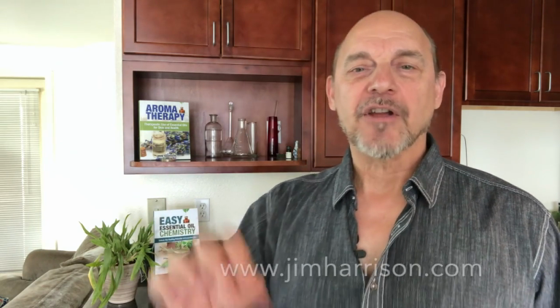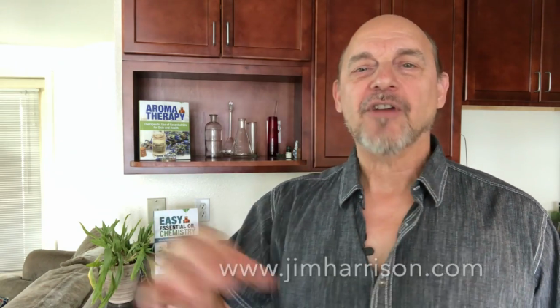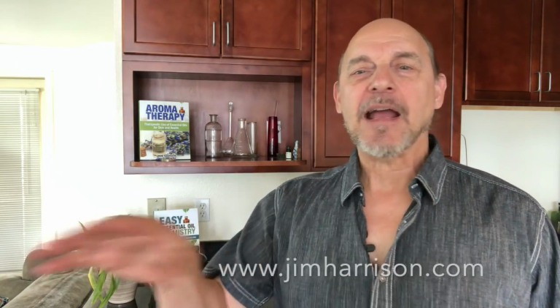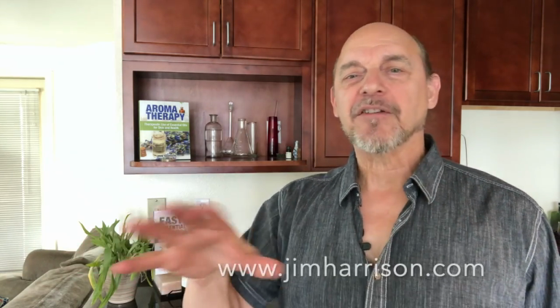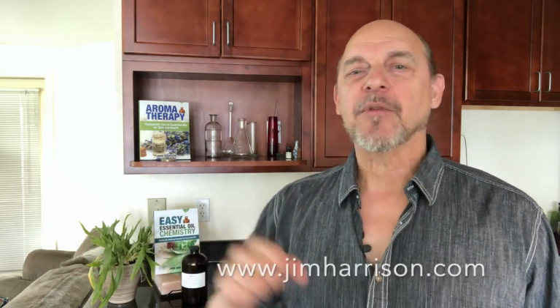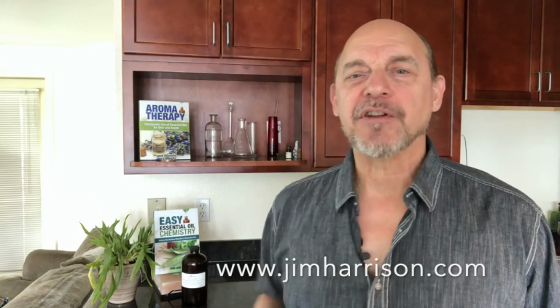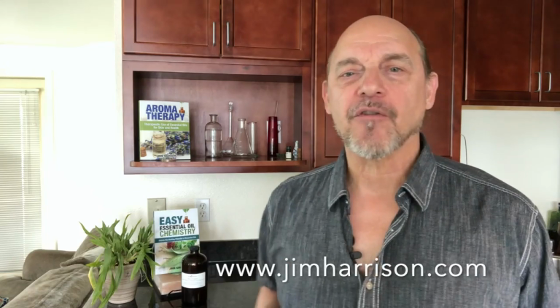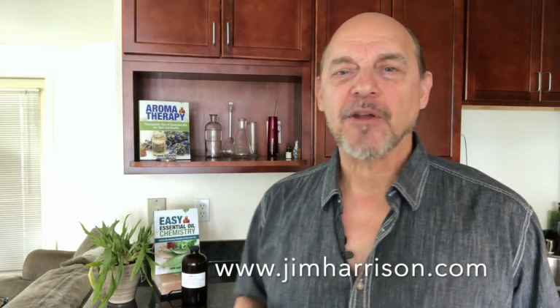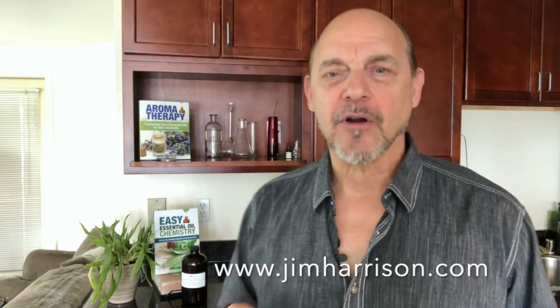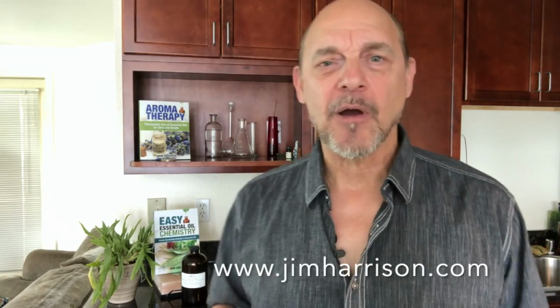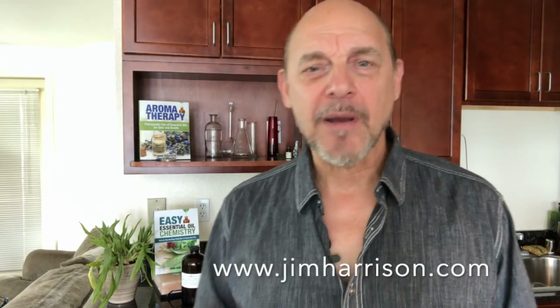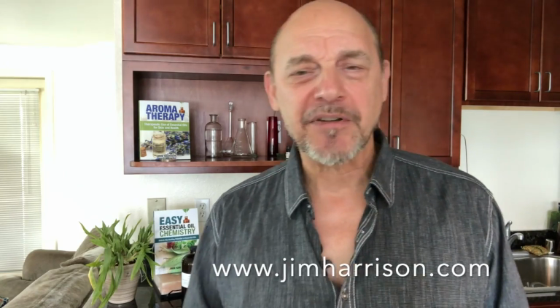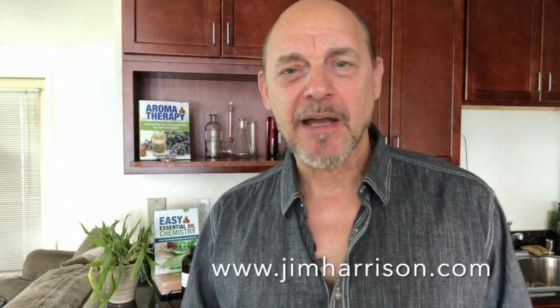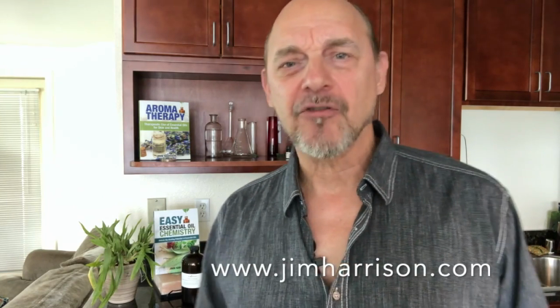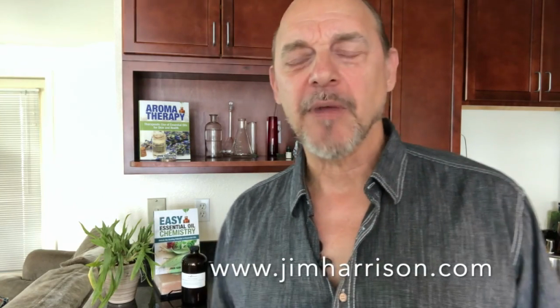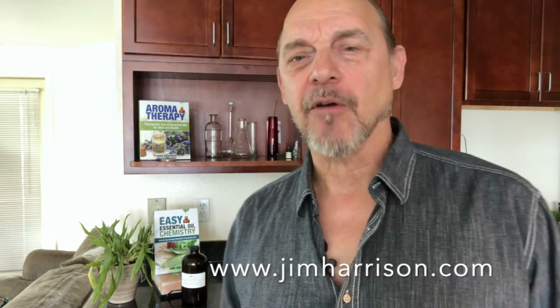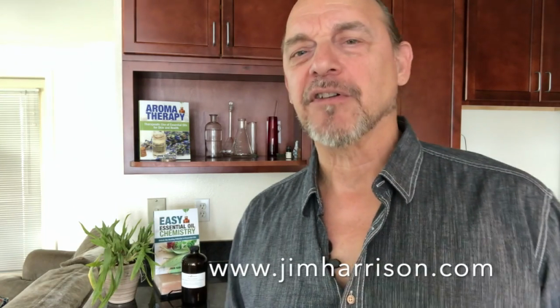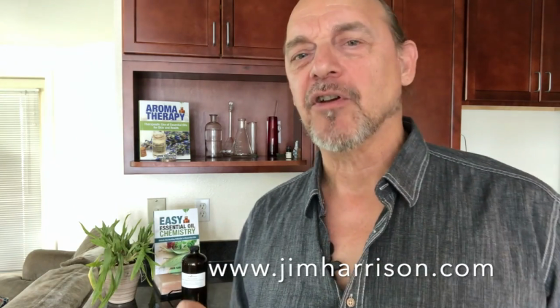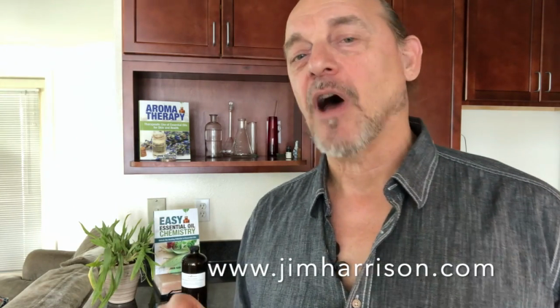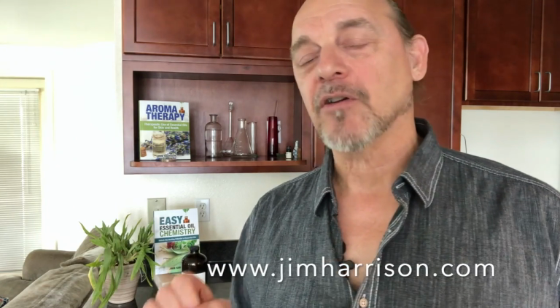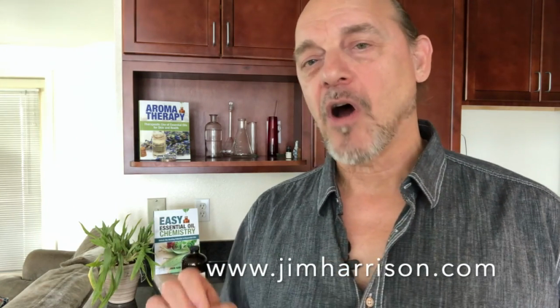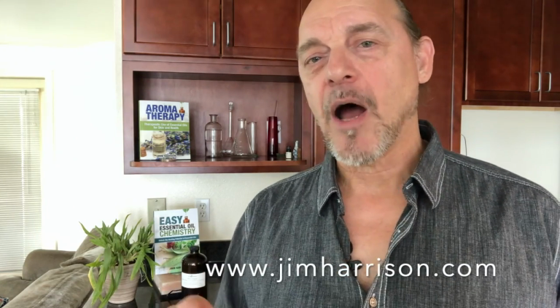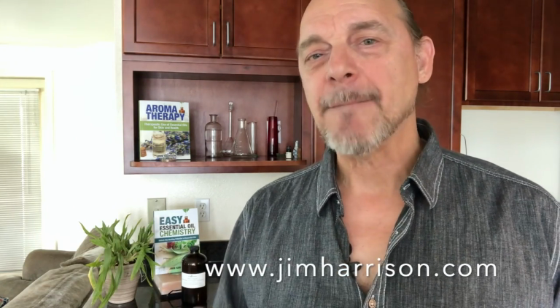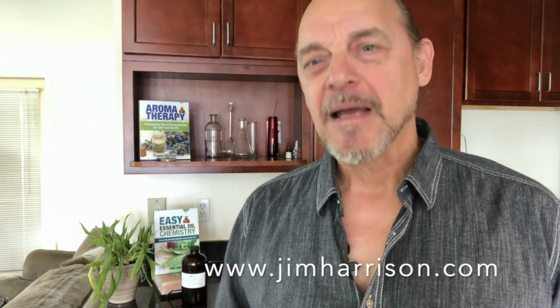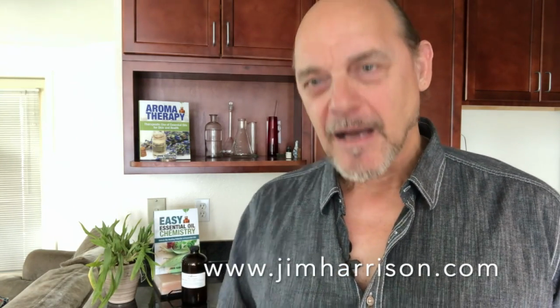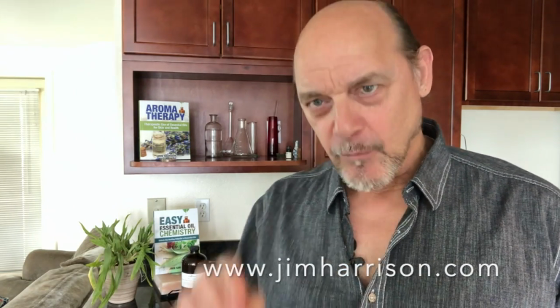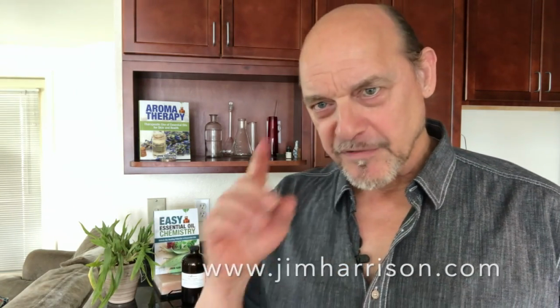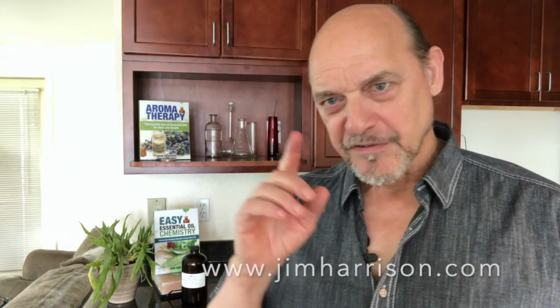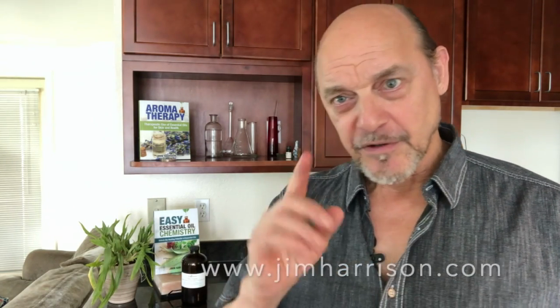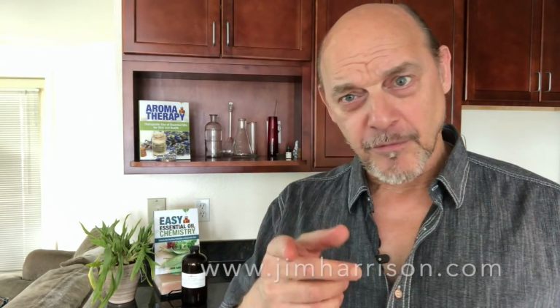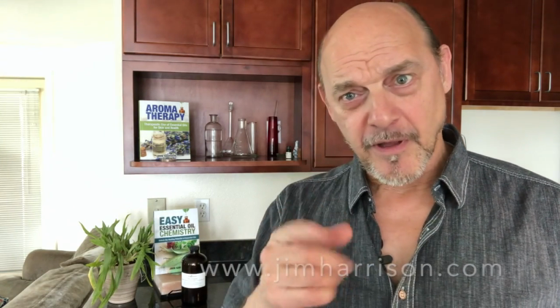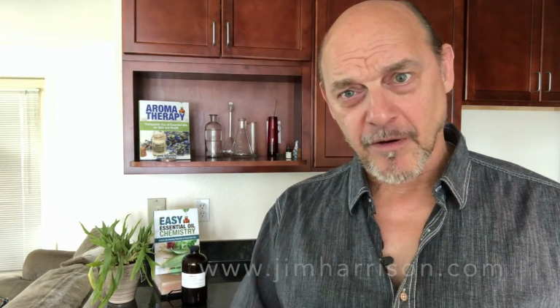You can check out some of this information on my website, jimharrison.com. I will see you there.